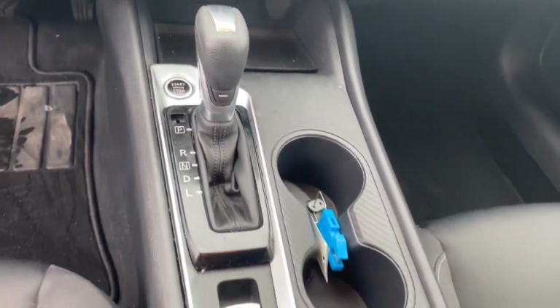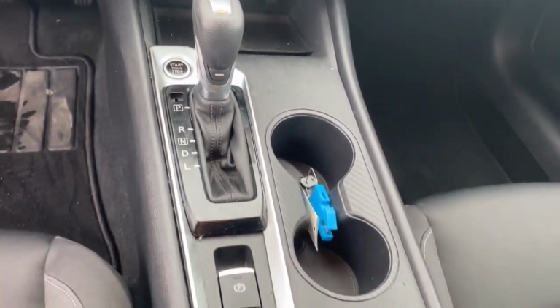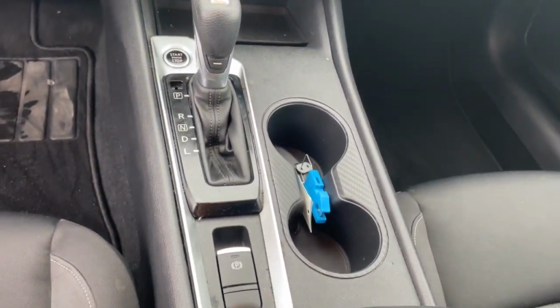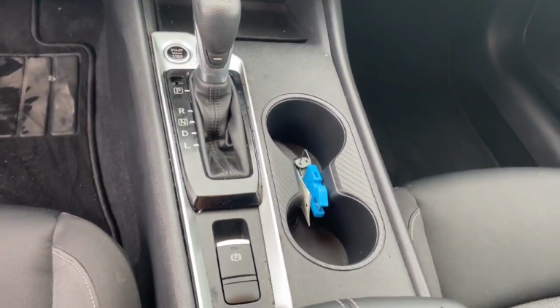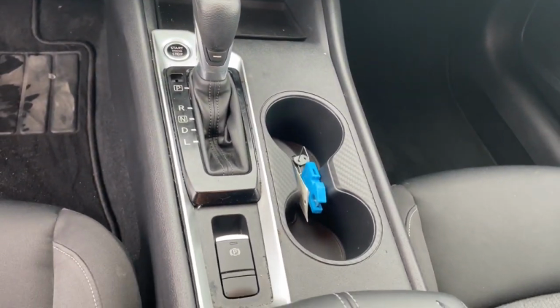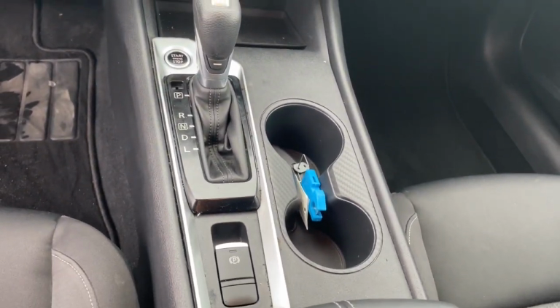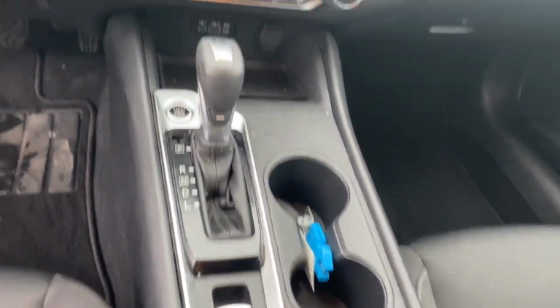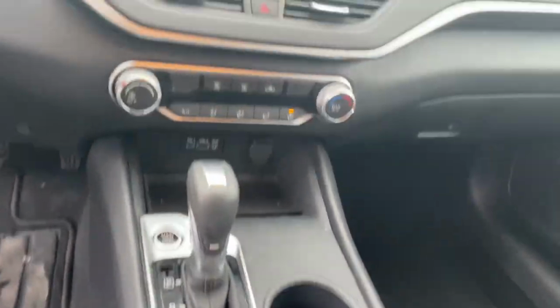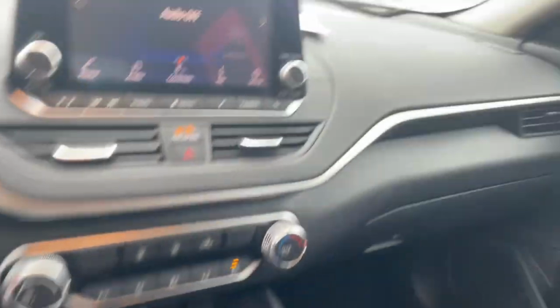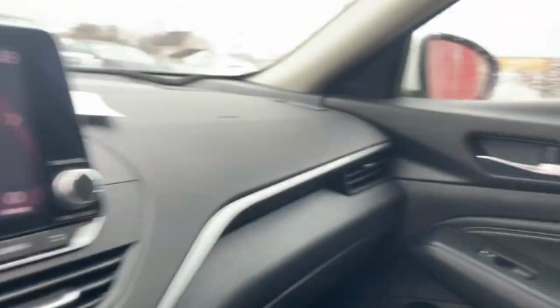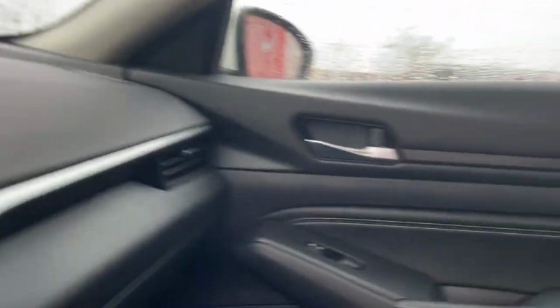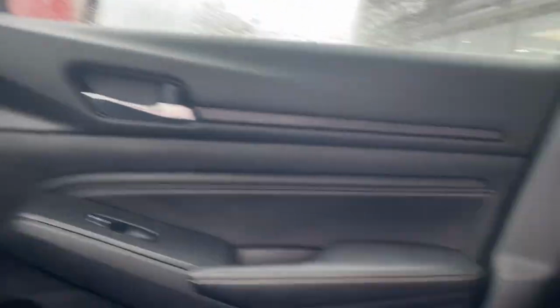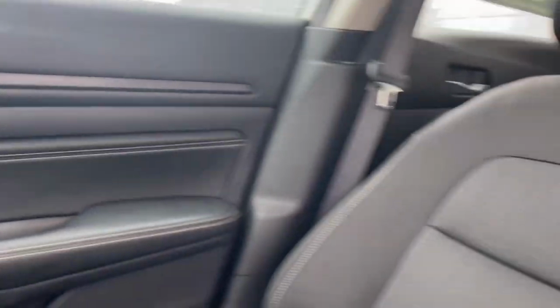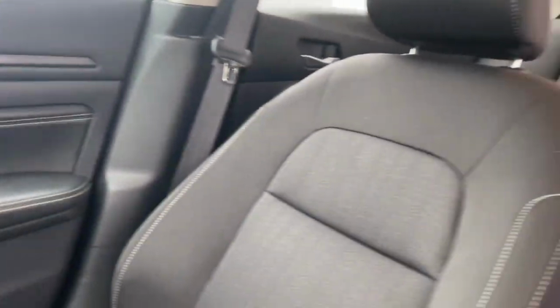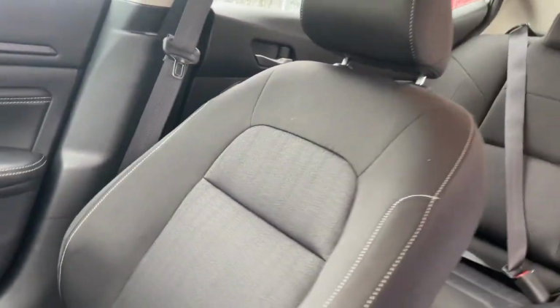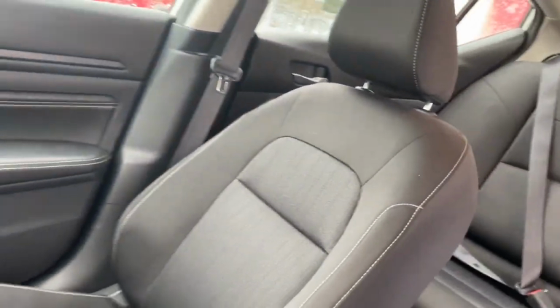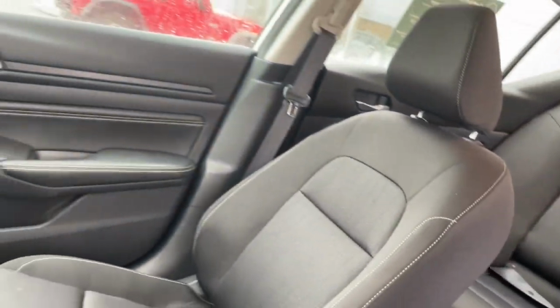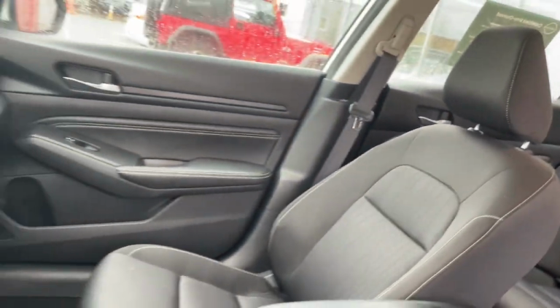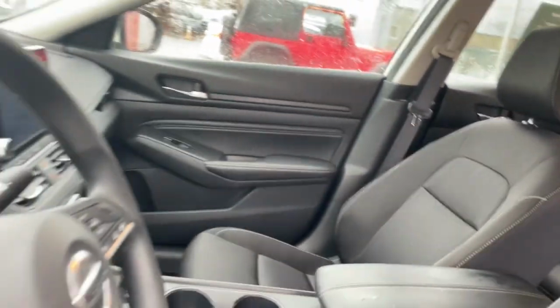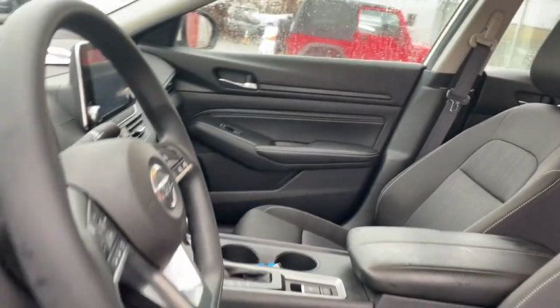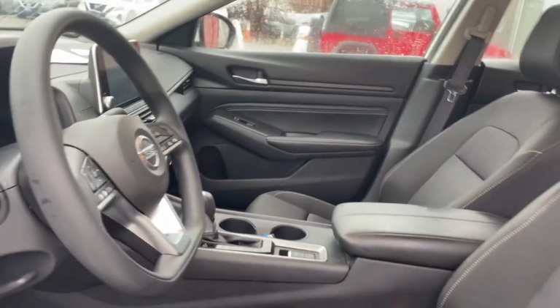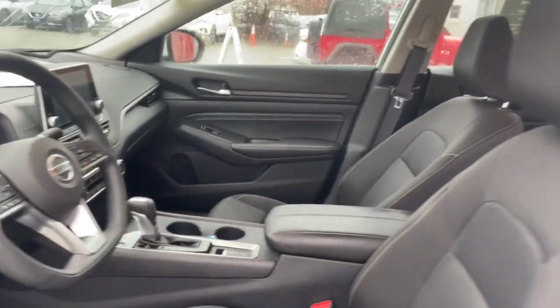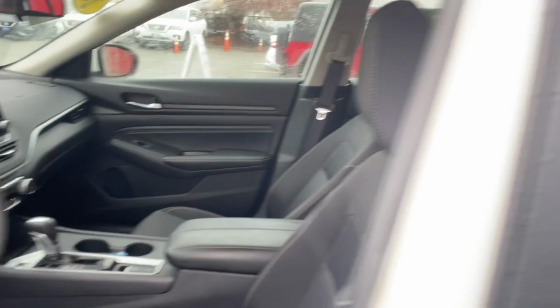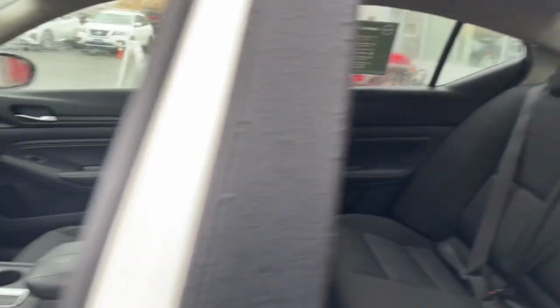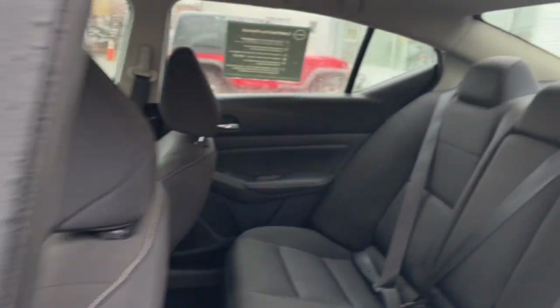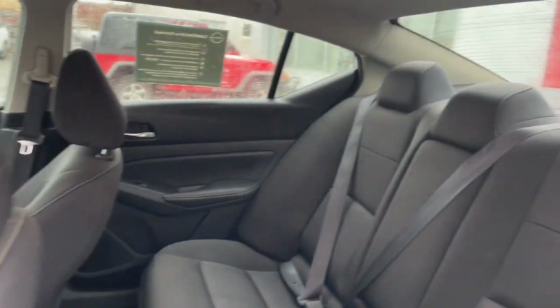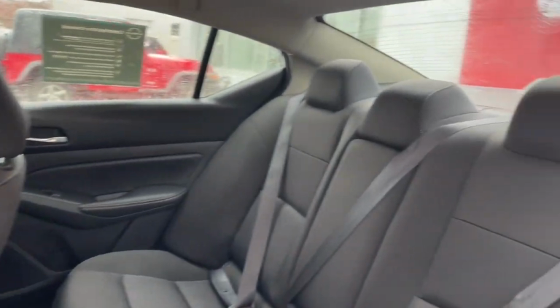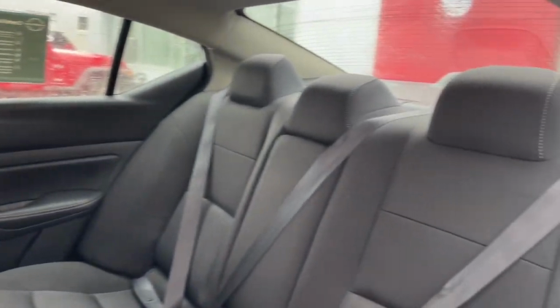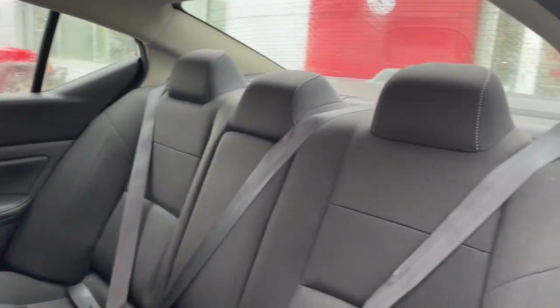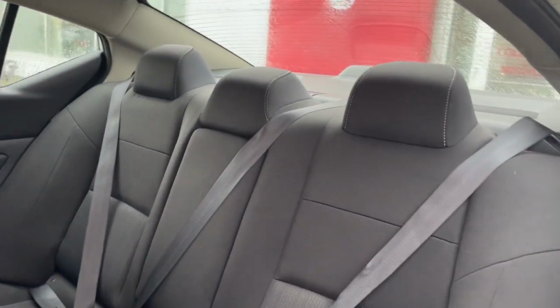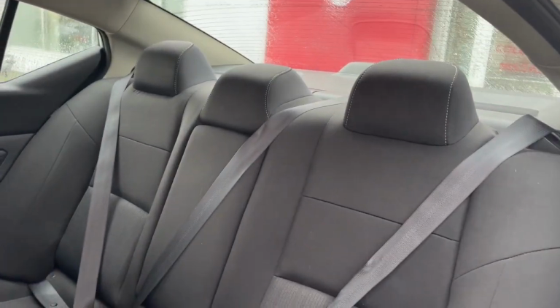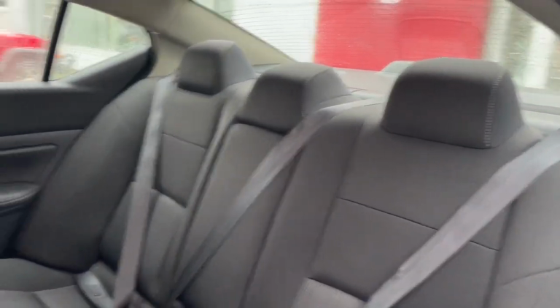iPod, MP3 input, Bluetooth connection, power driver seat, electronic stability control.